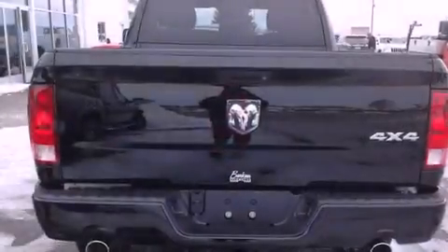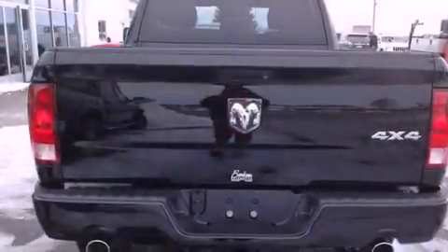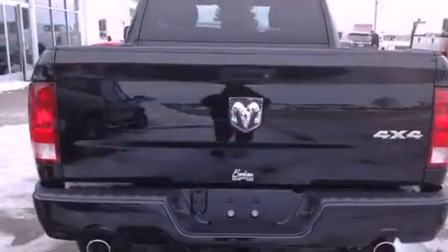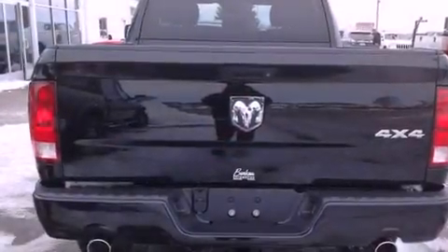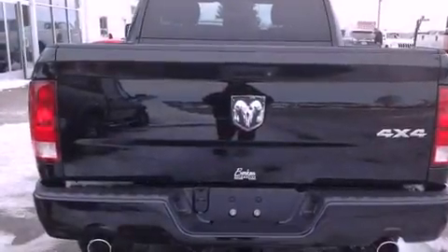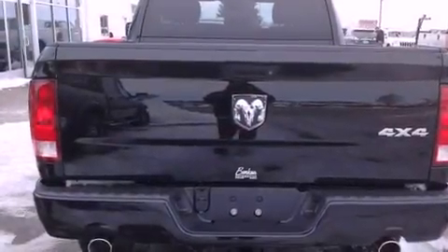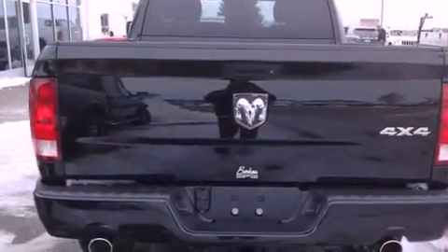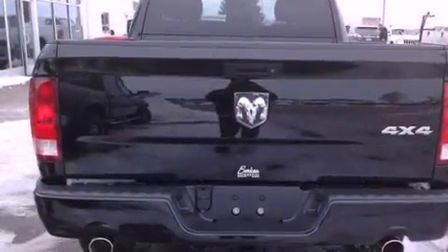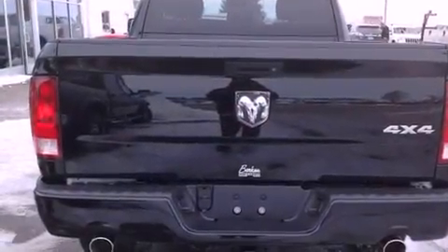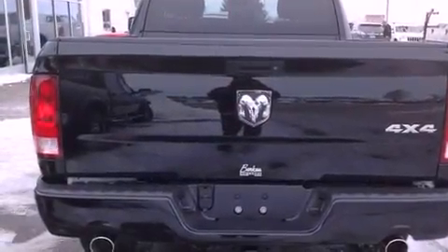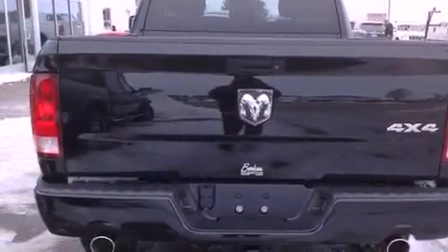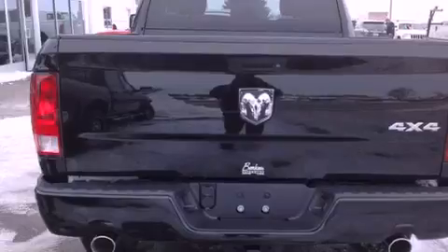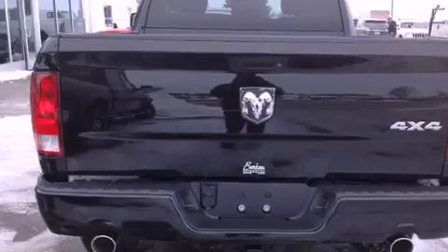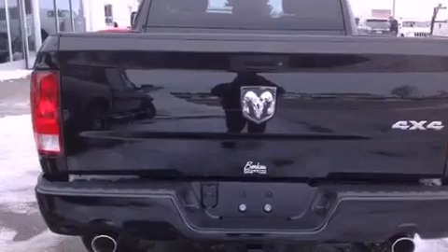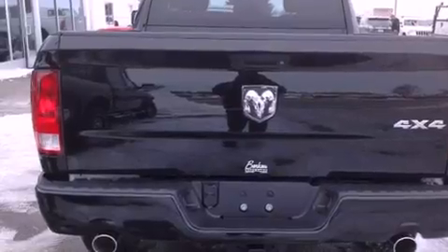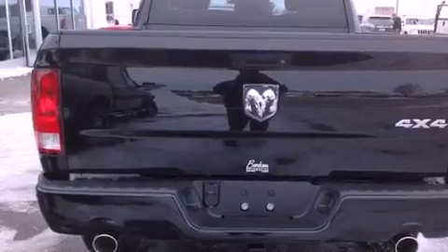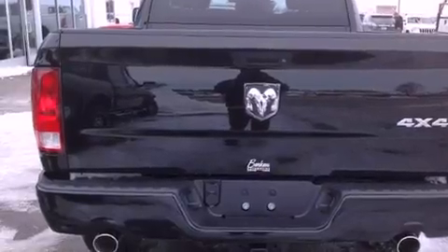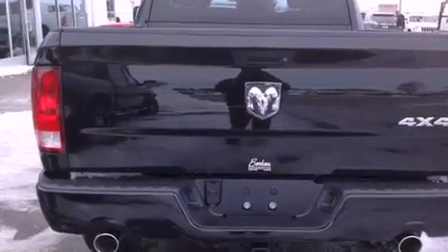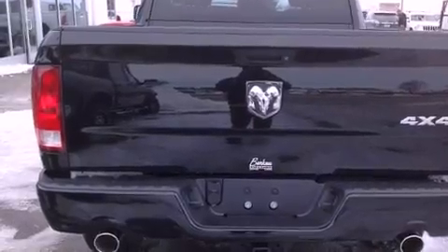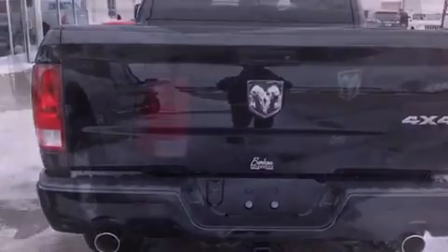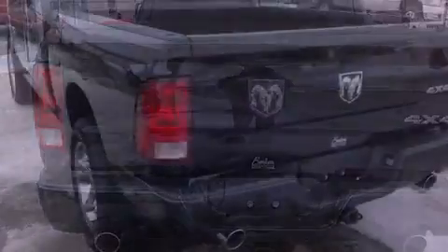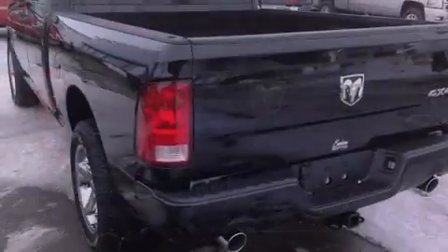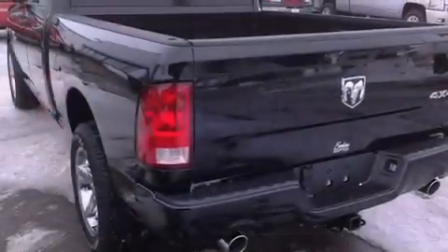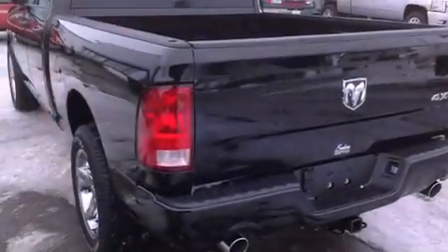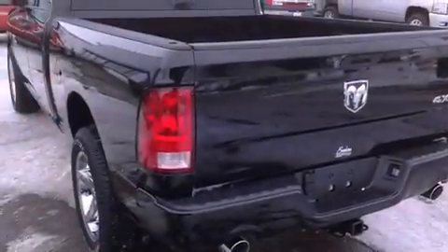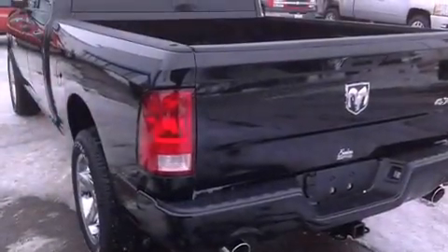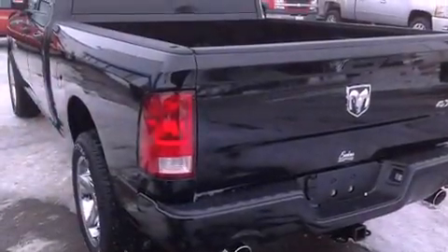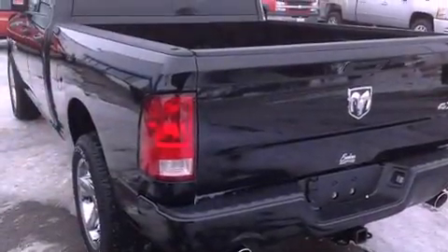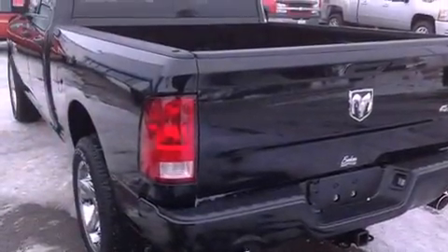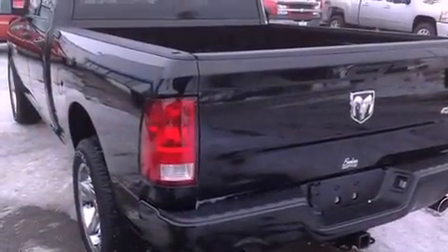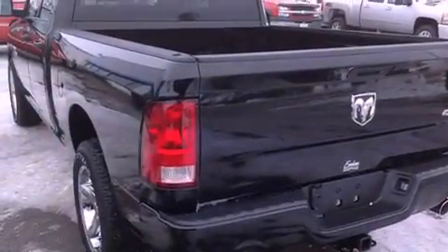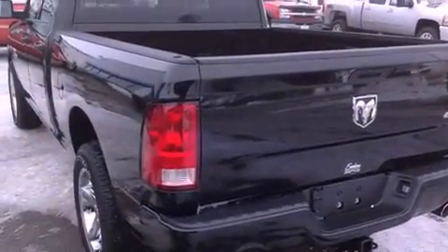Additional features include an anti-lock braking system, side curtain airbags, heated side view mirrors, and an auxiliary power outlet.